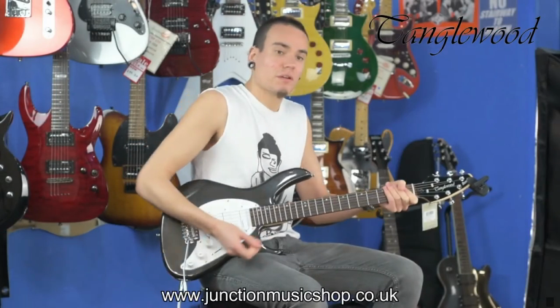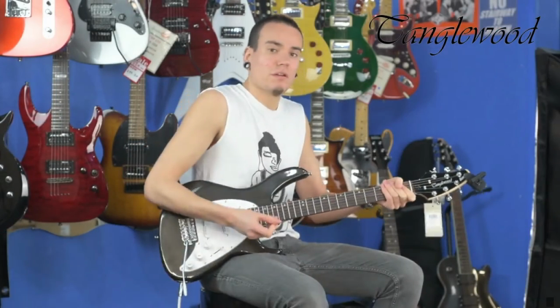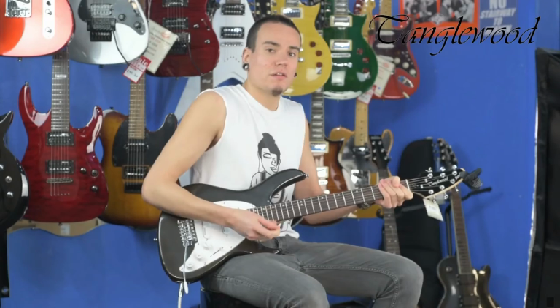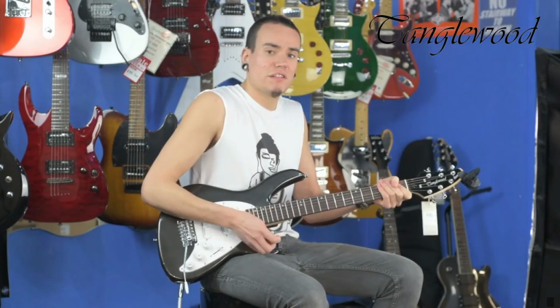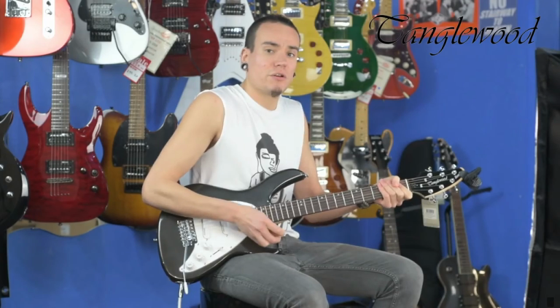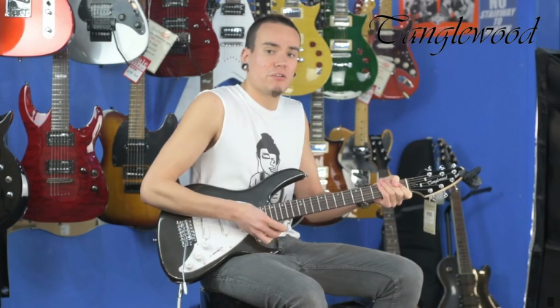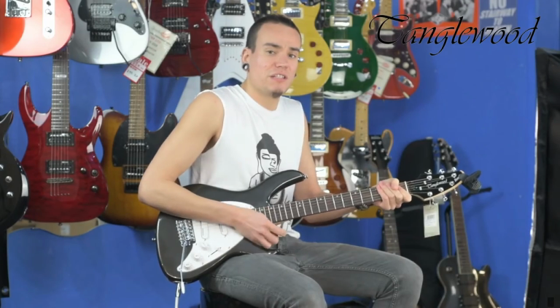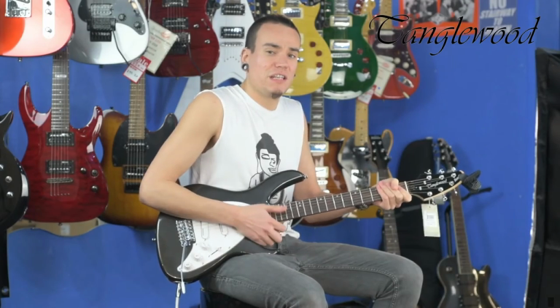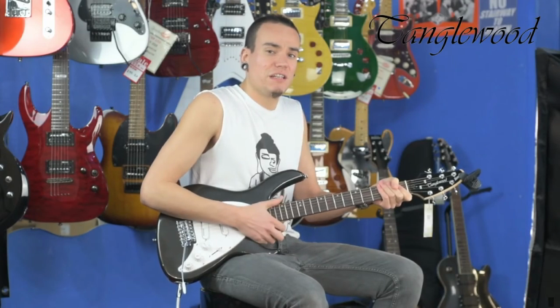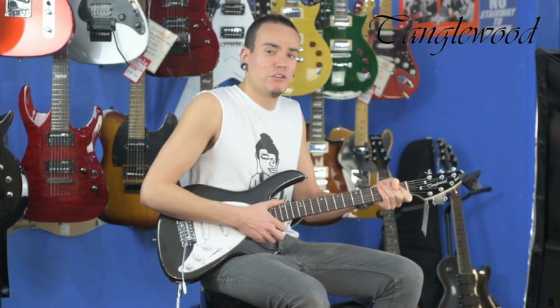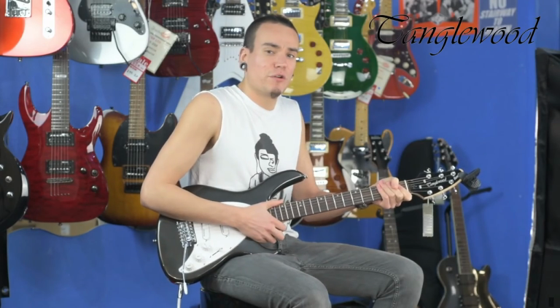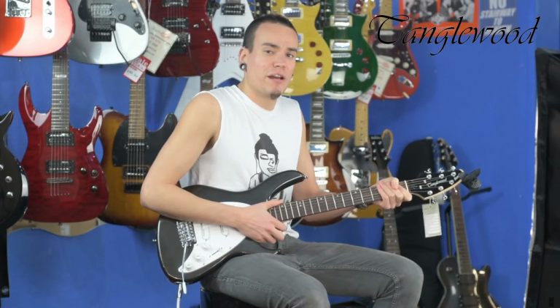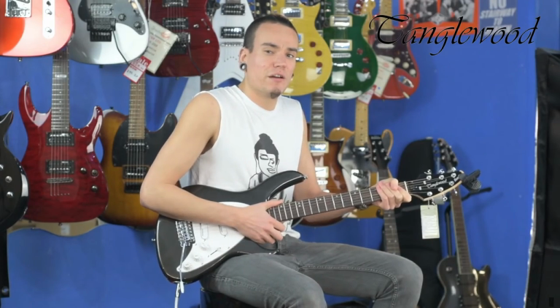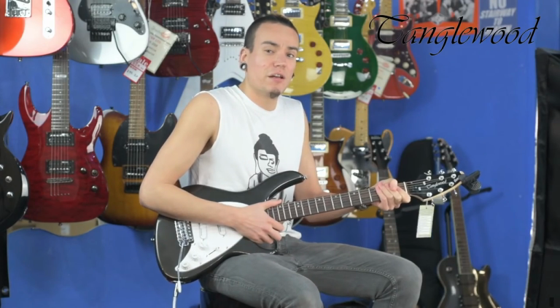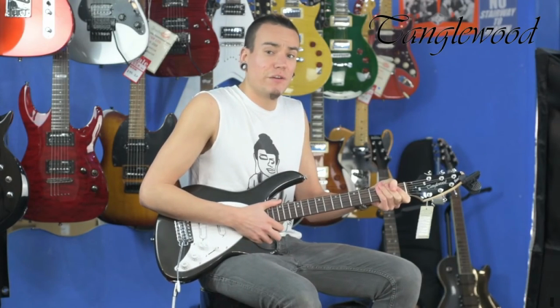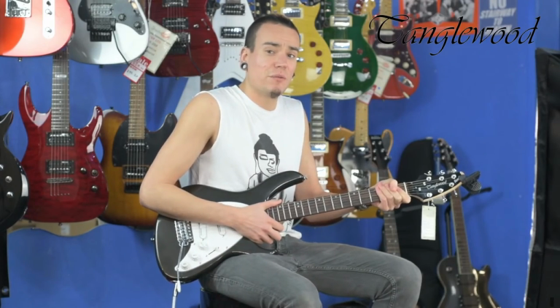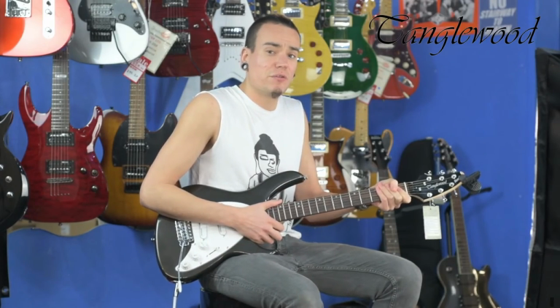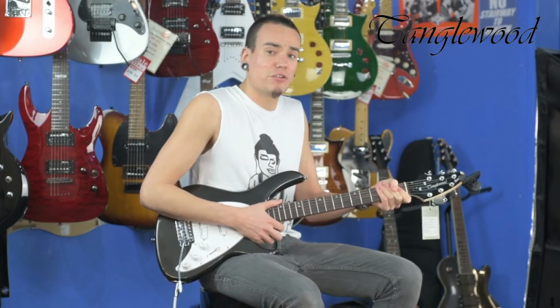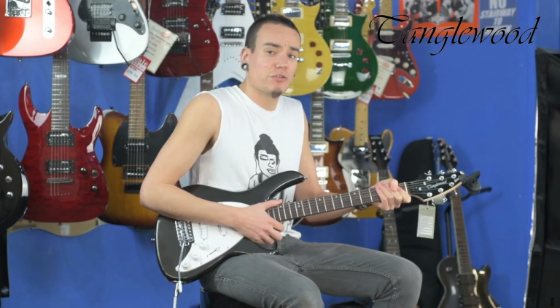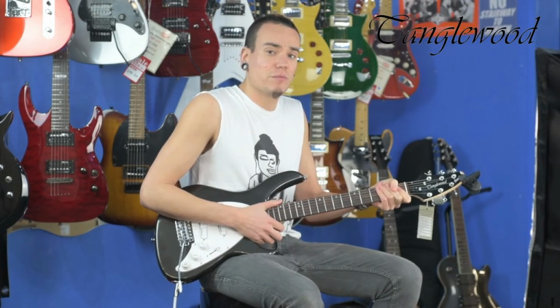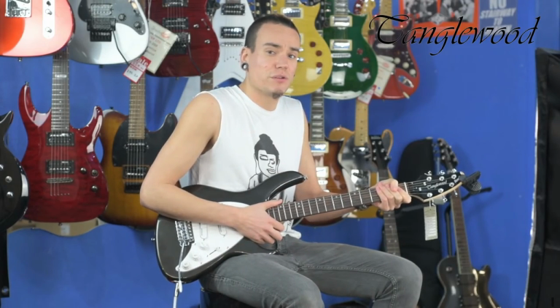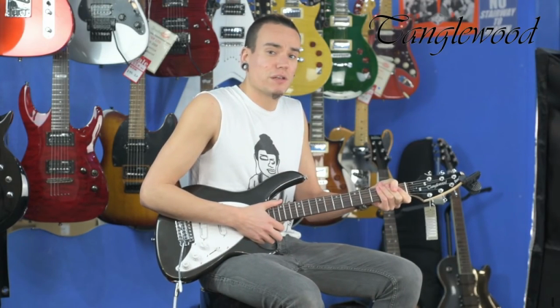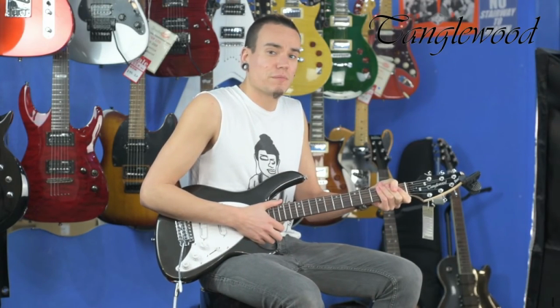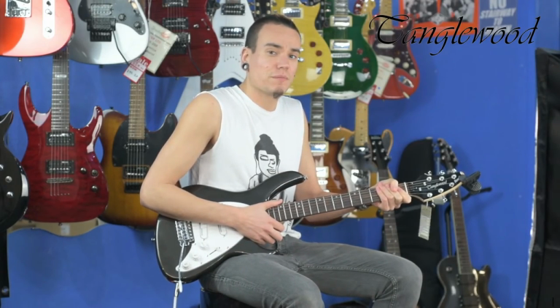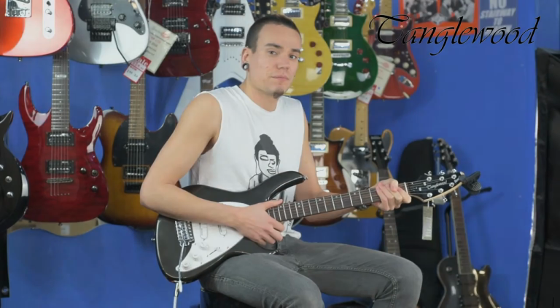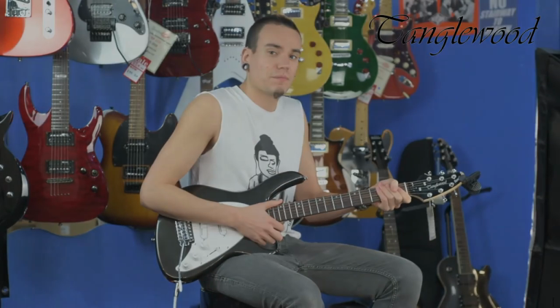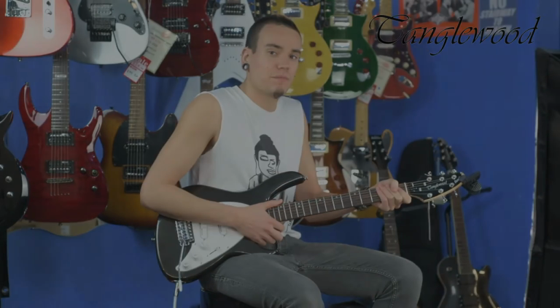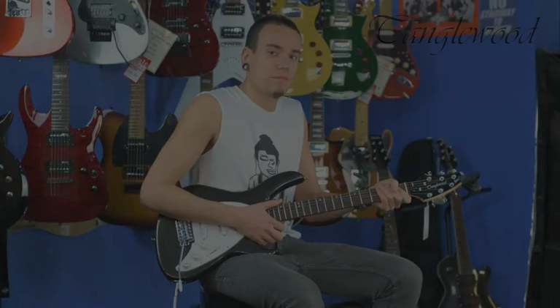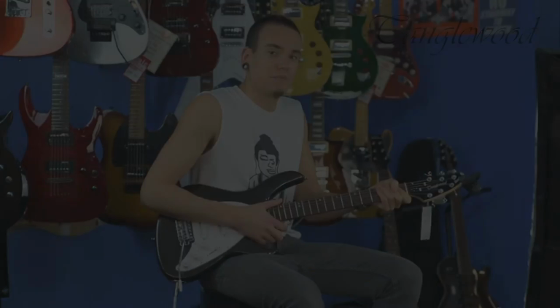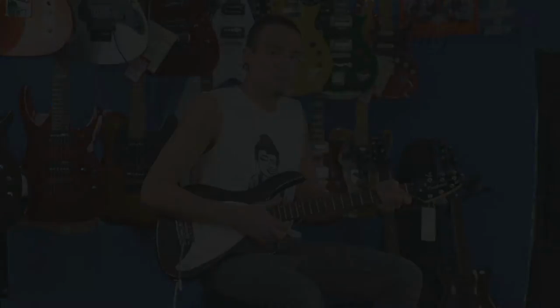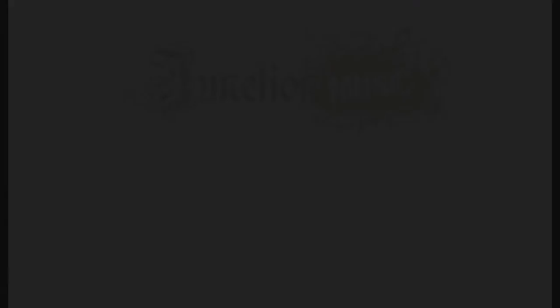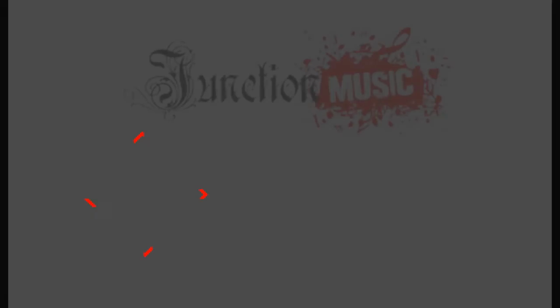The Tanglewood TE-2 Beretta, available at Juncture Music. The Tanglewood electric guitar.